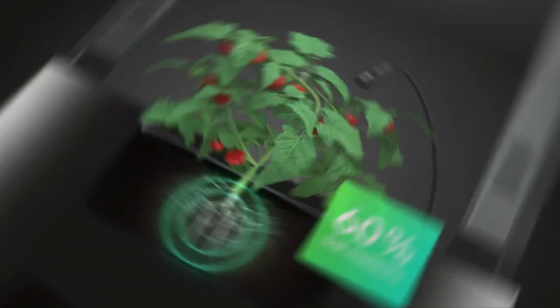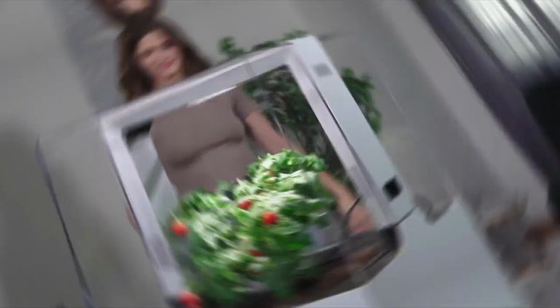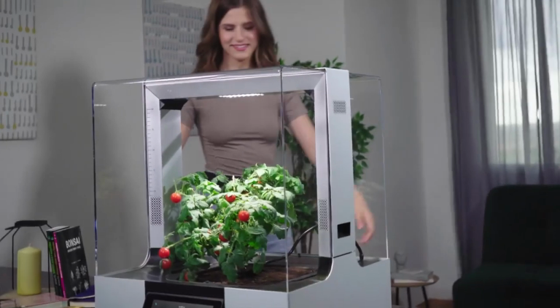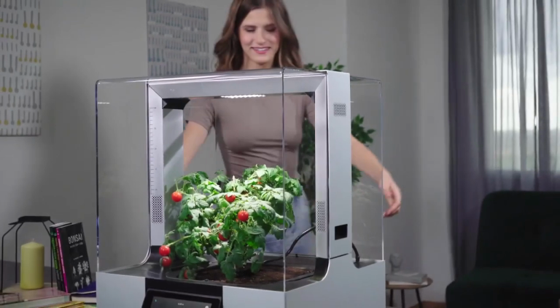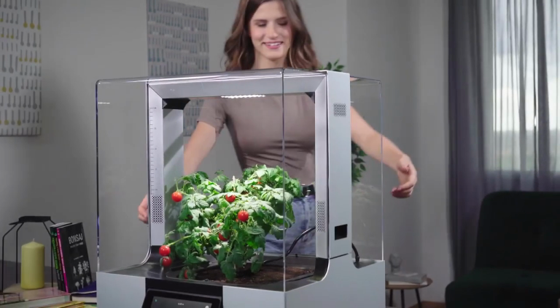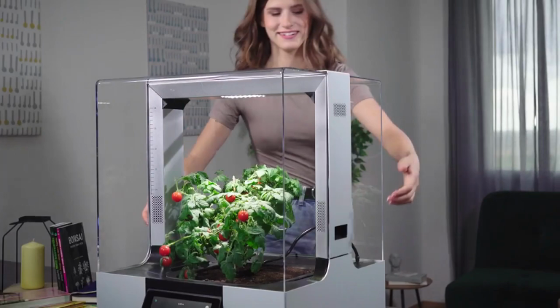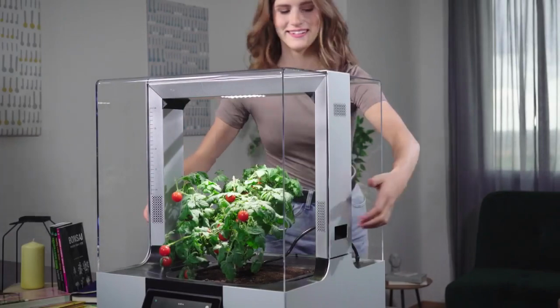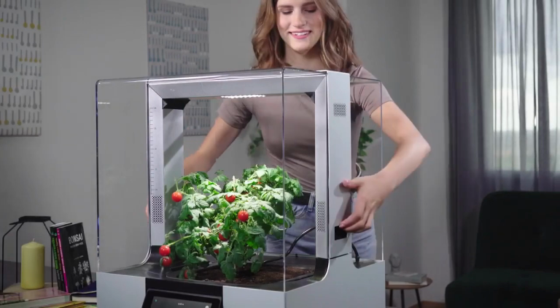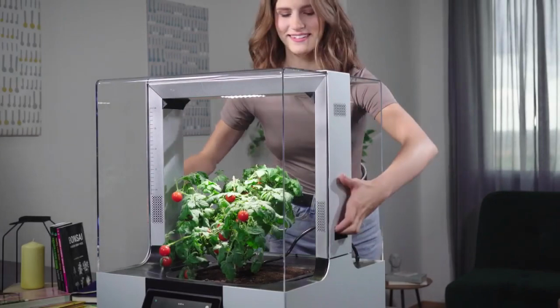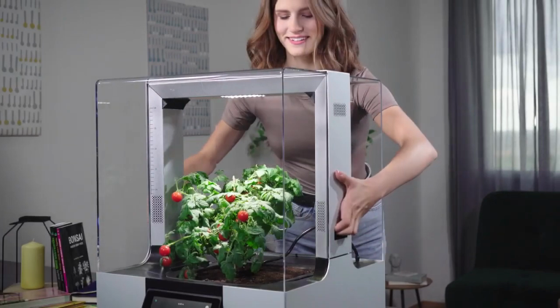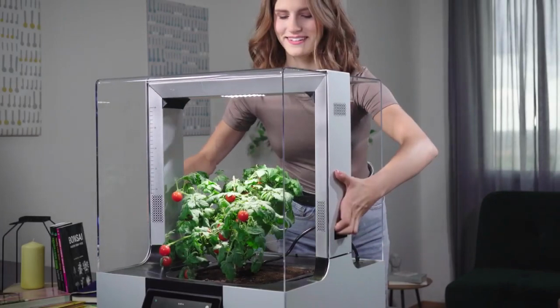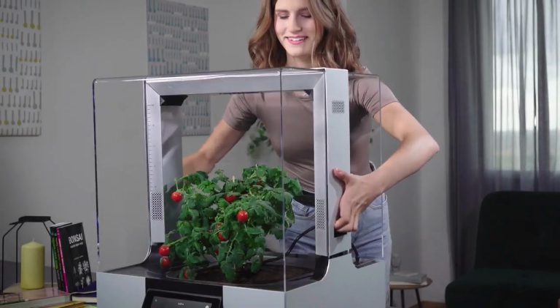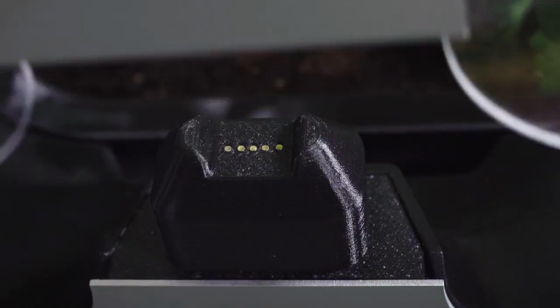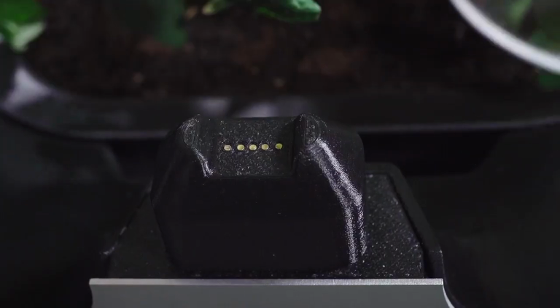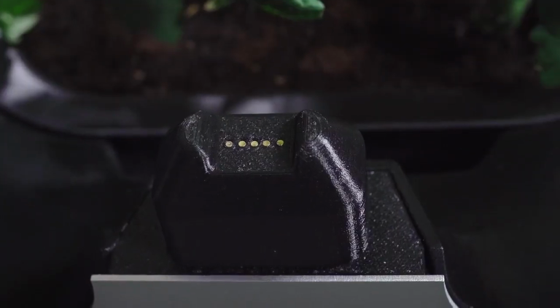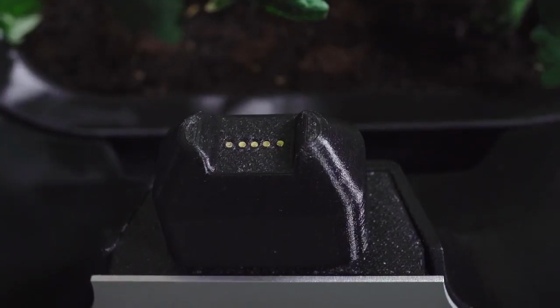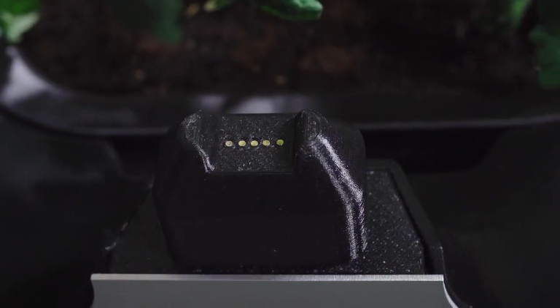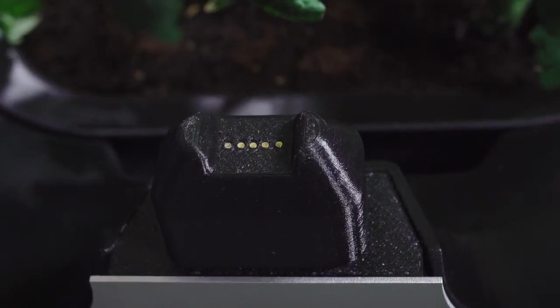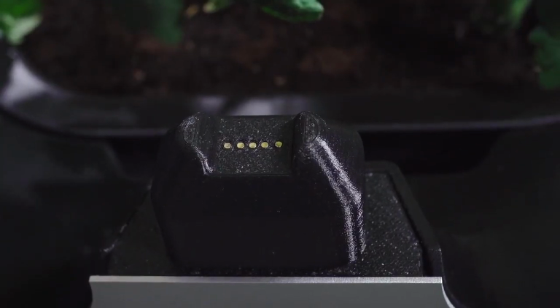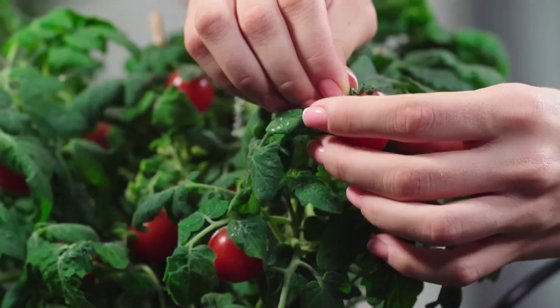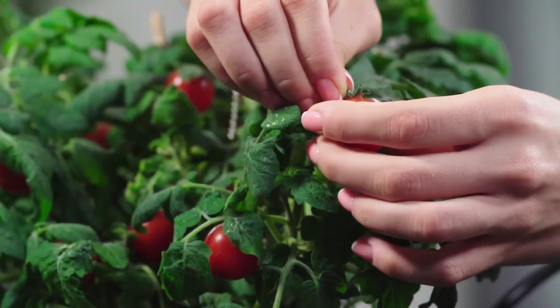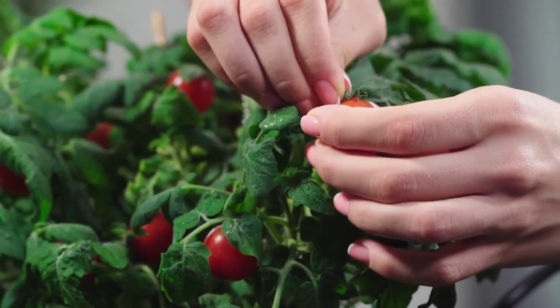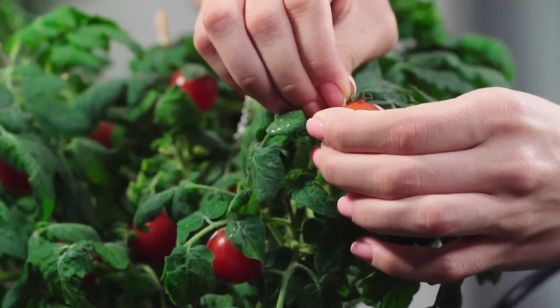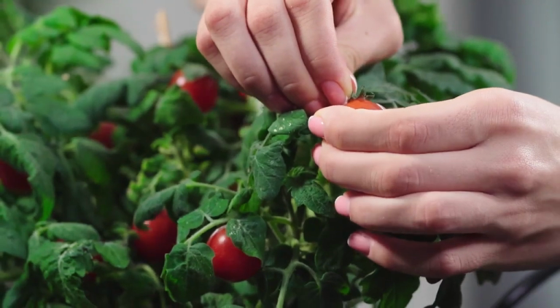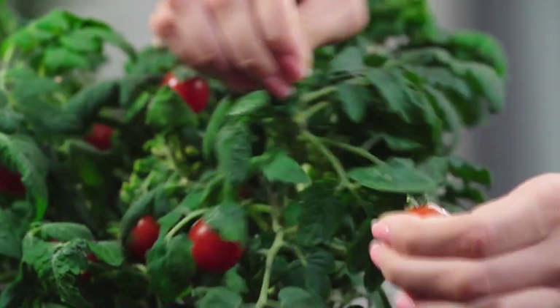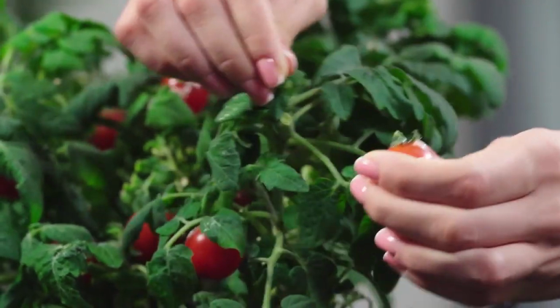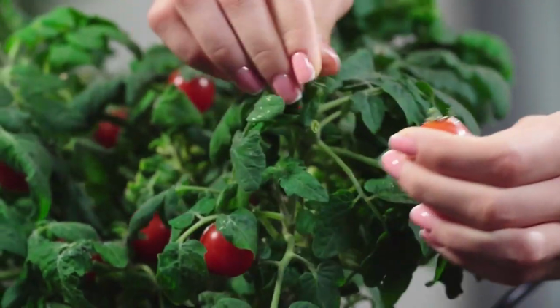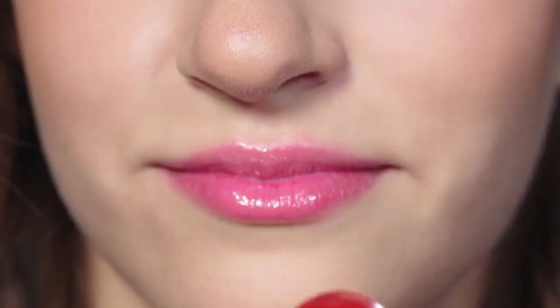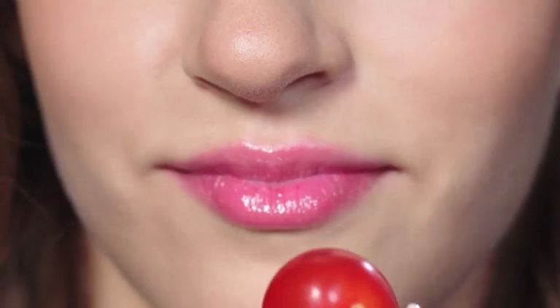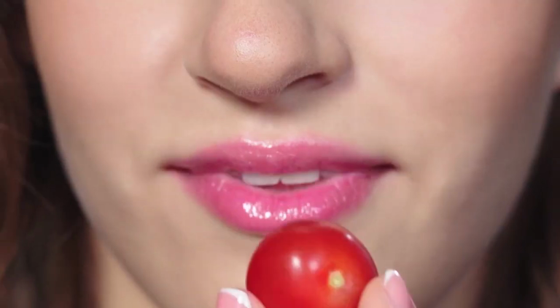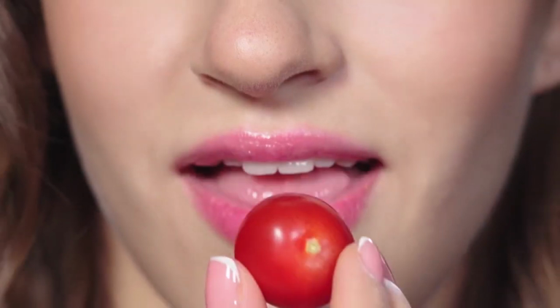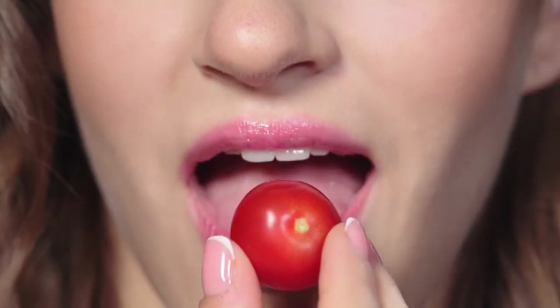And when the time comes, all you have to do is remove the cover and enjoy the fruits you have grown on your own.